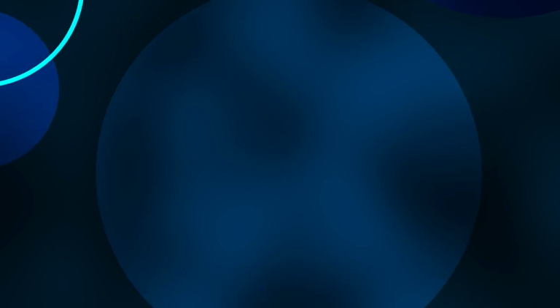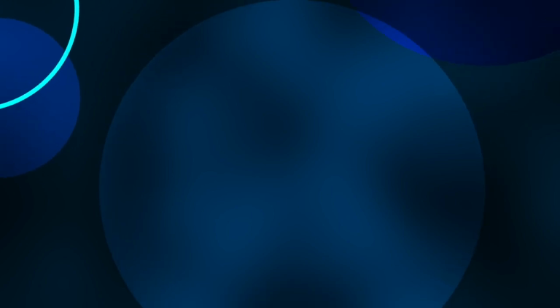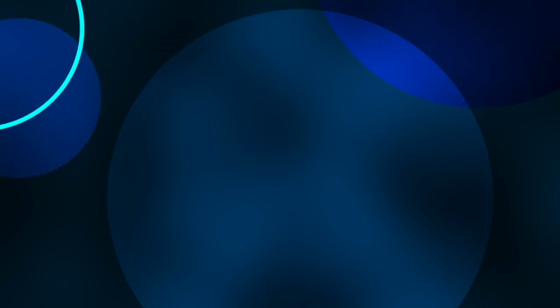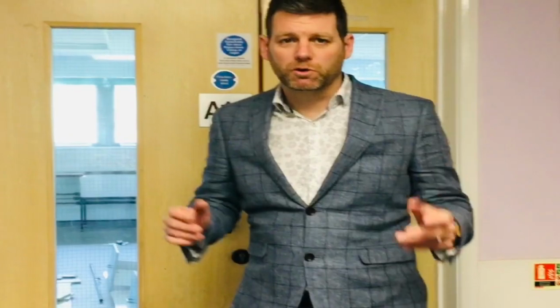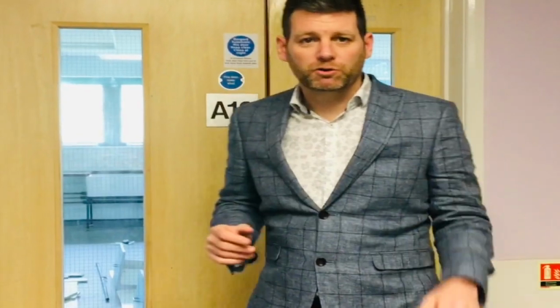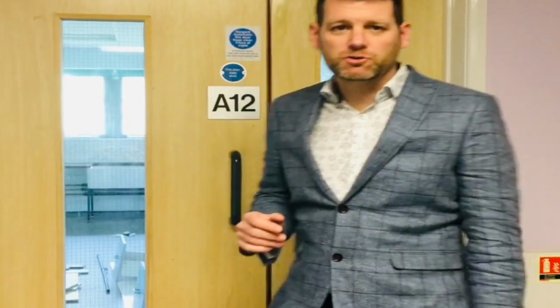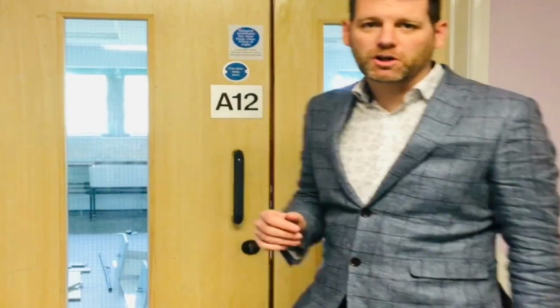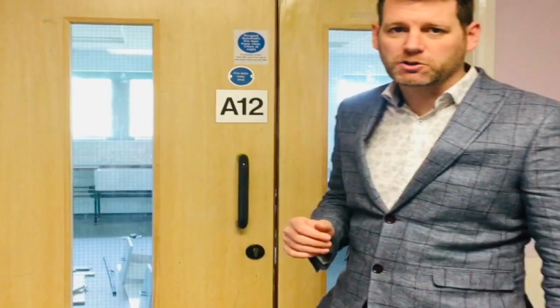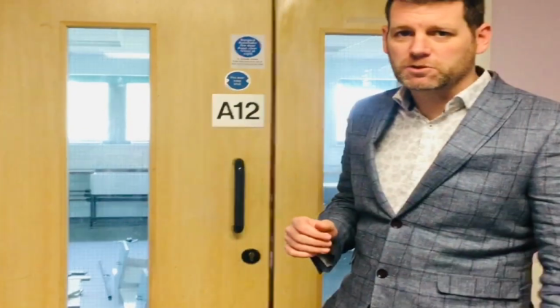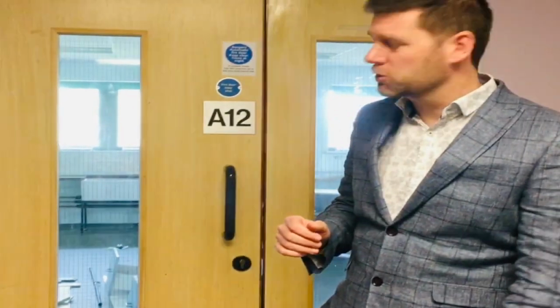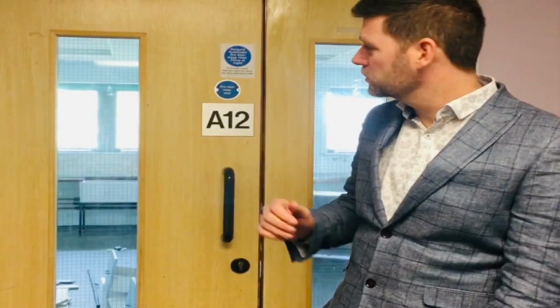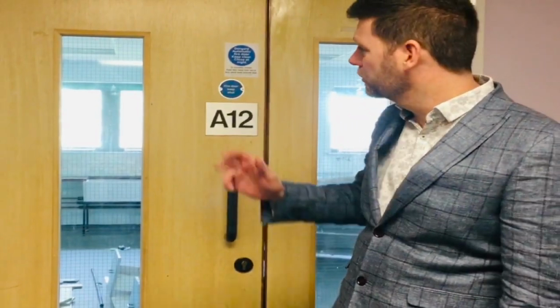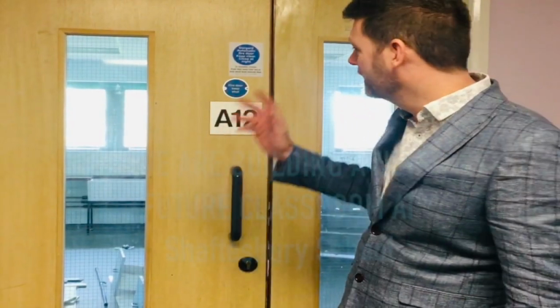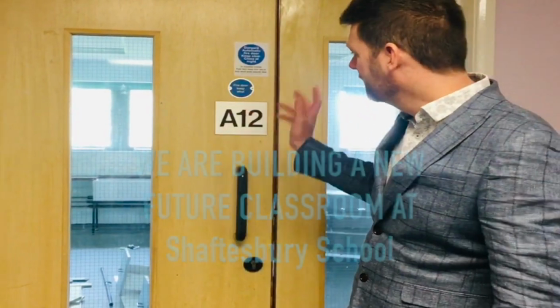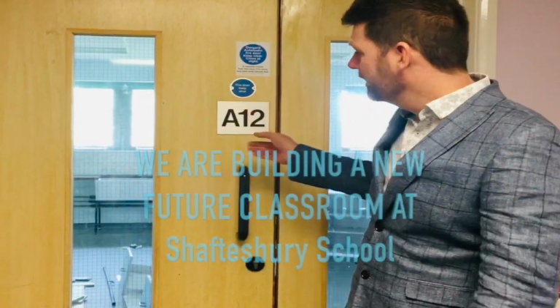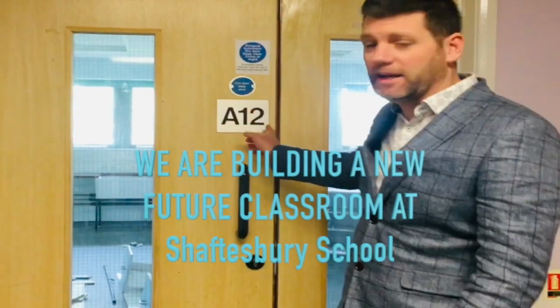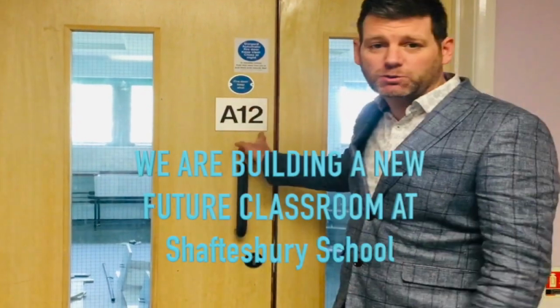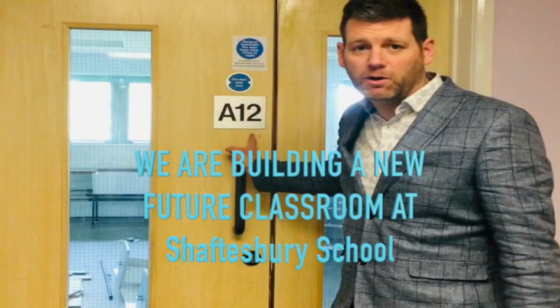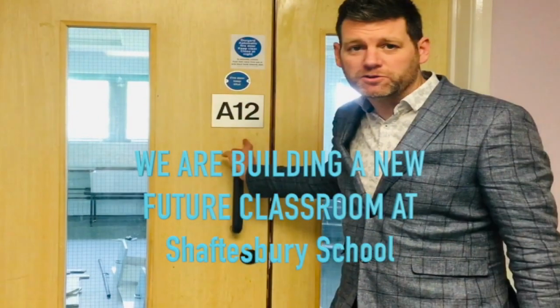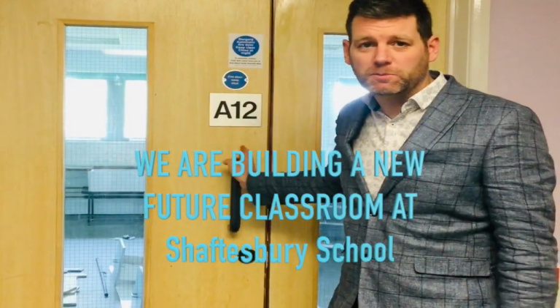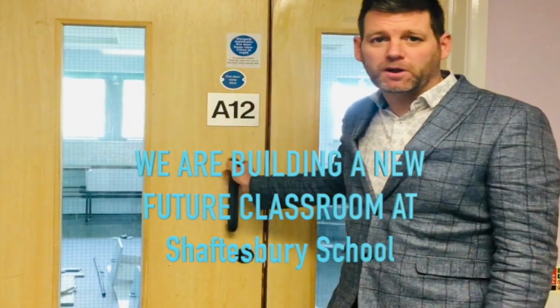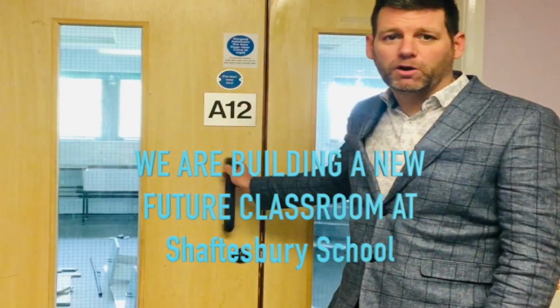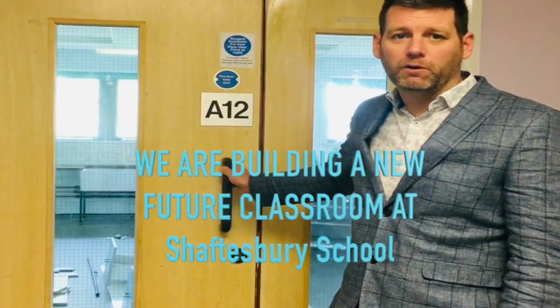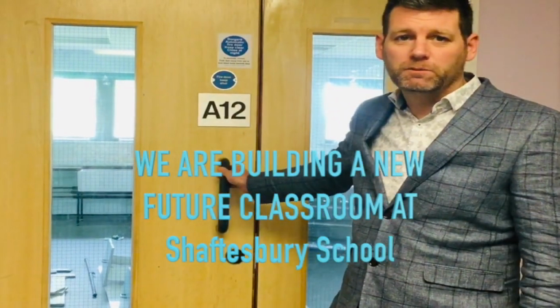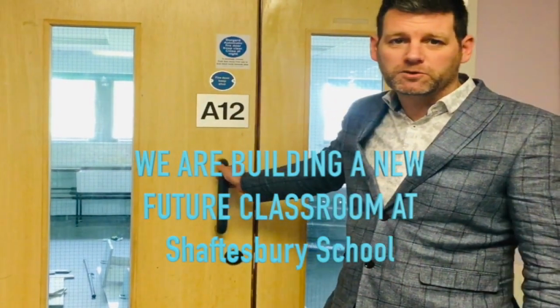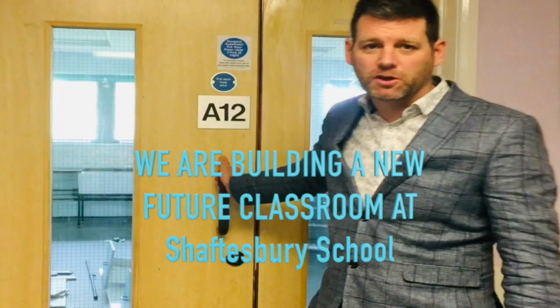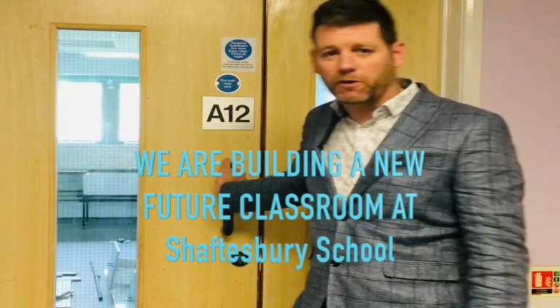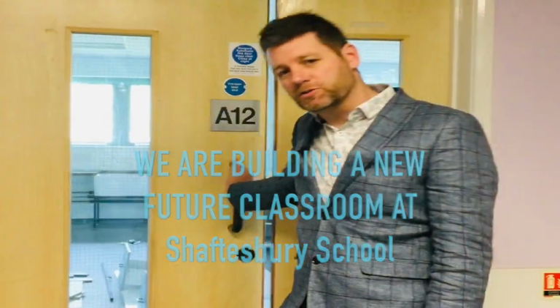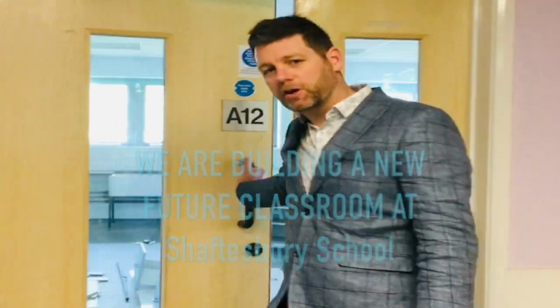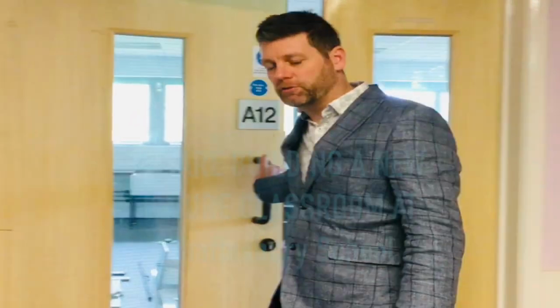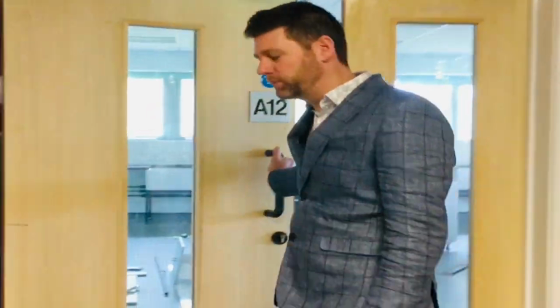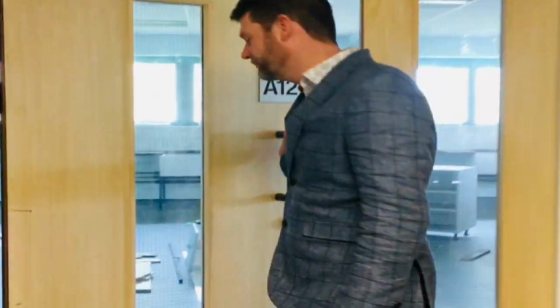Welcome to our new future classroom at Sharsby School. It's A12, which used to be an old art room. We're just going to go inside — follow me in.